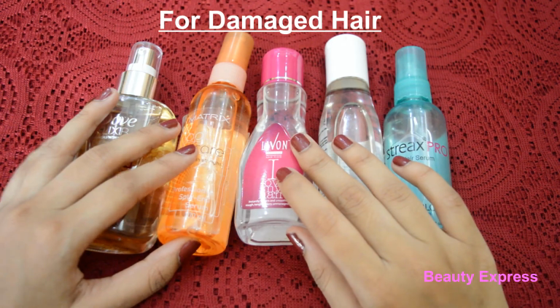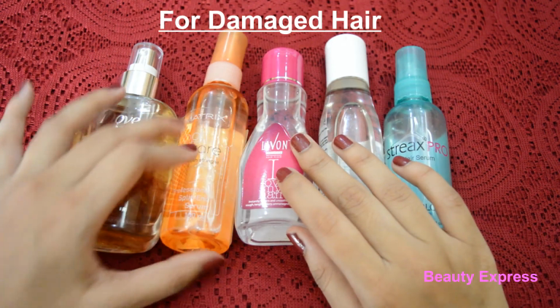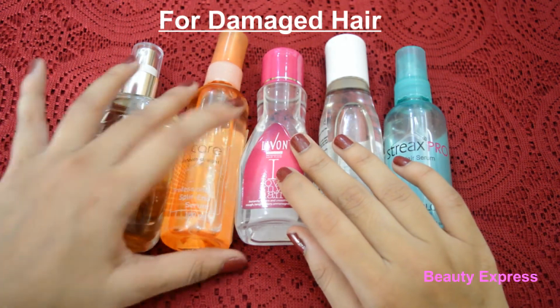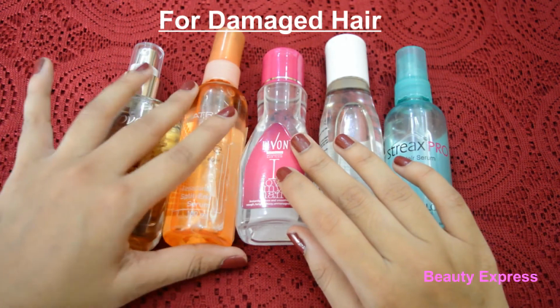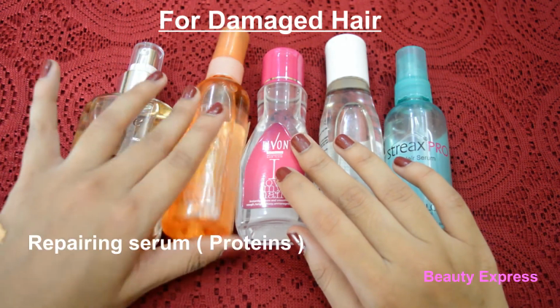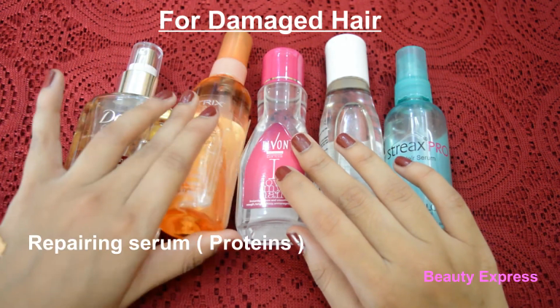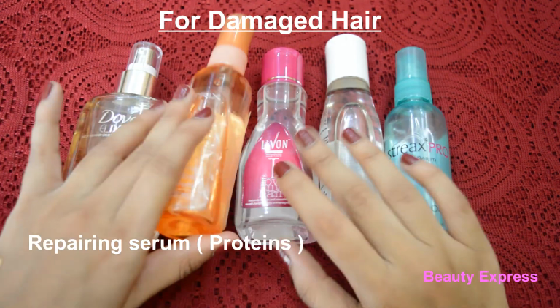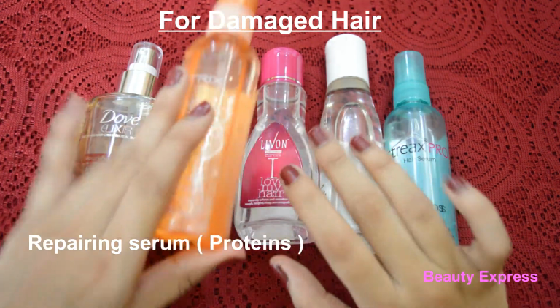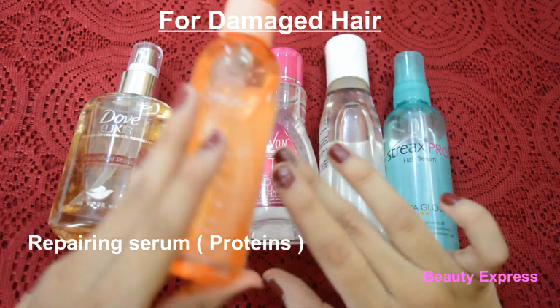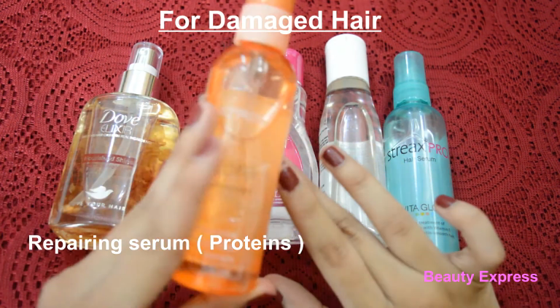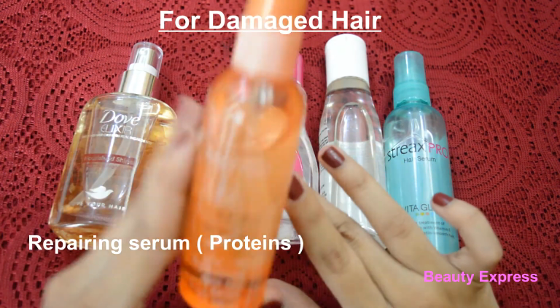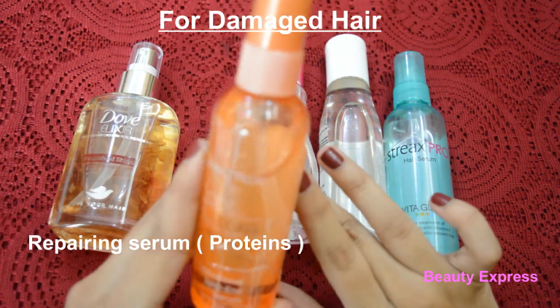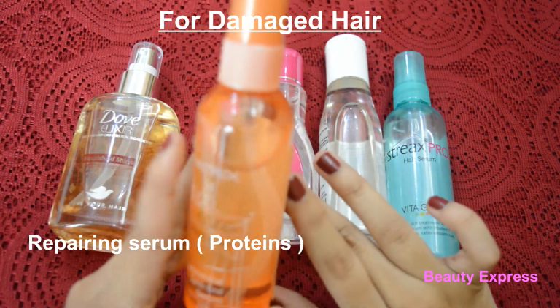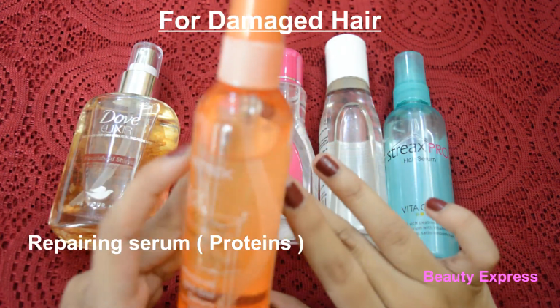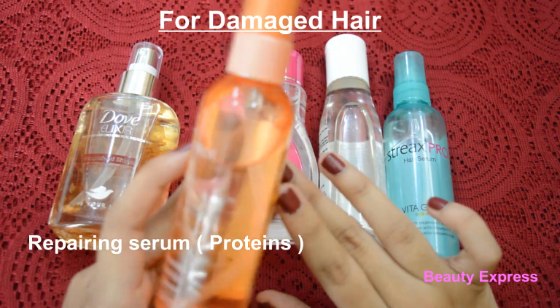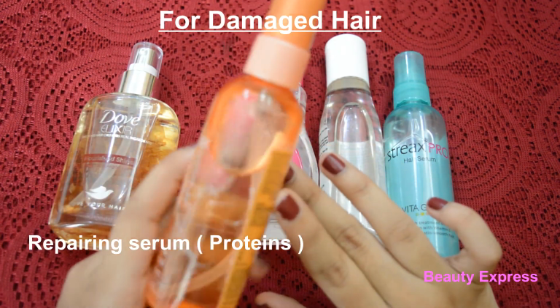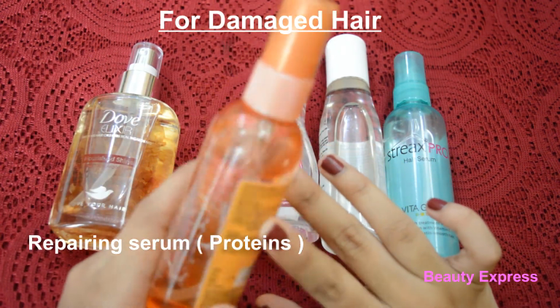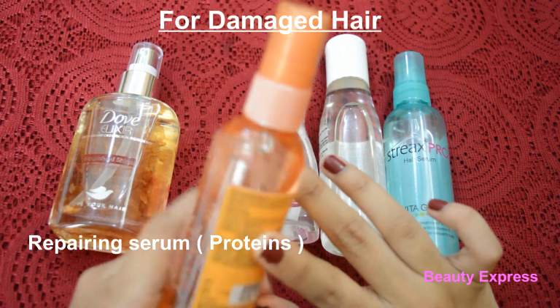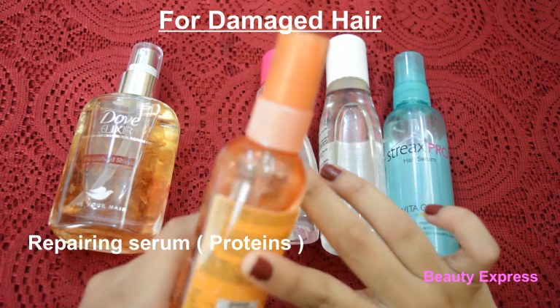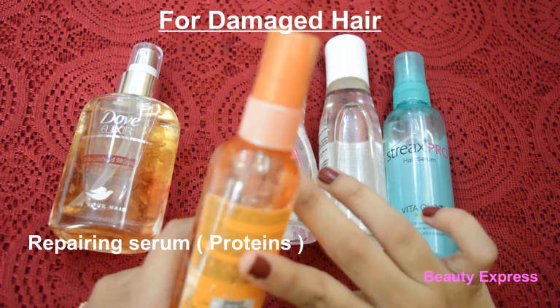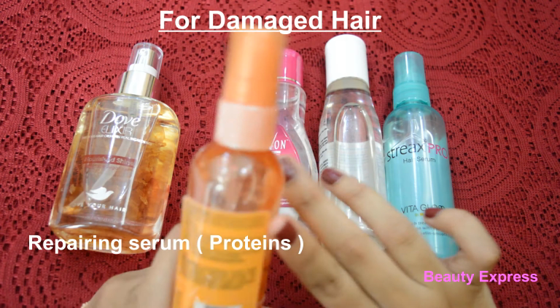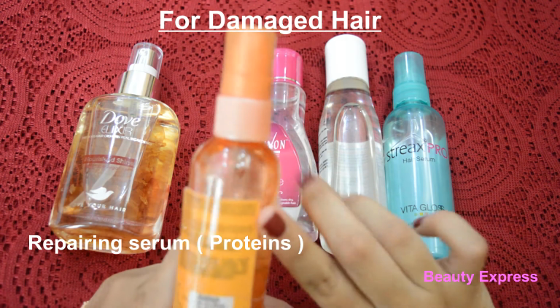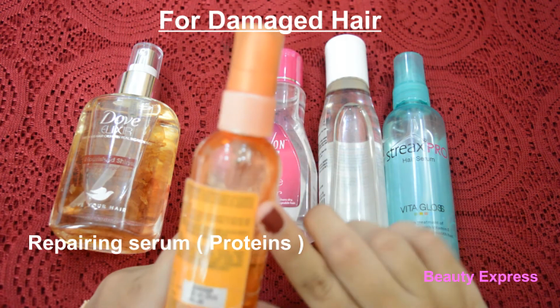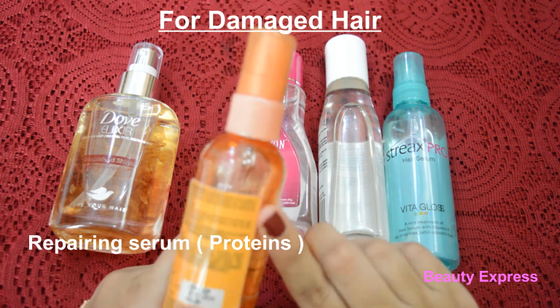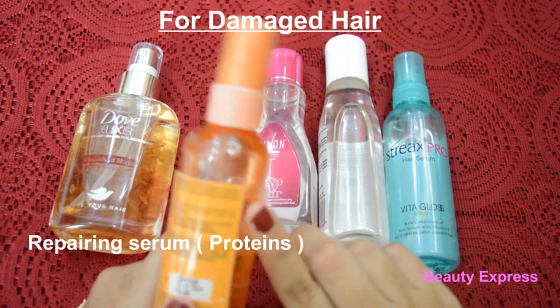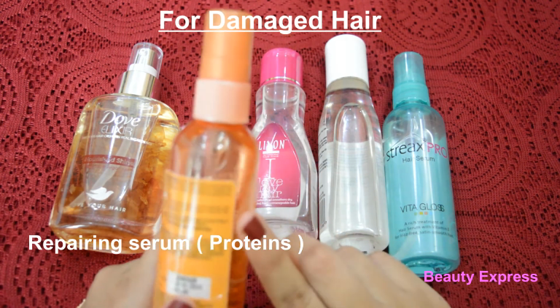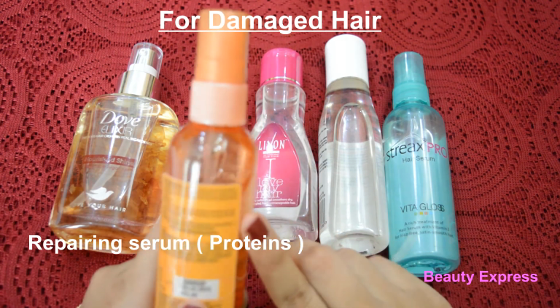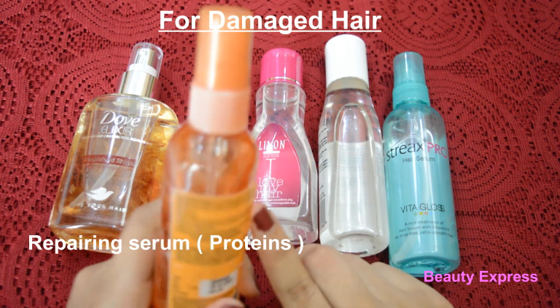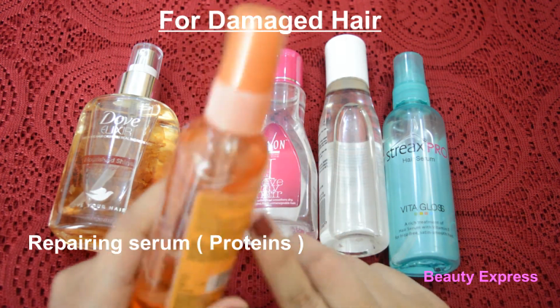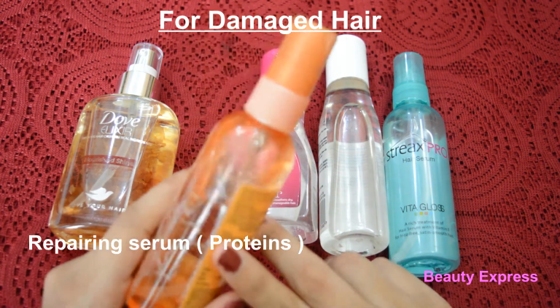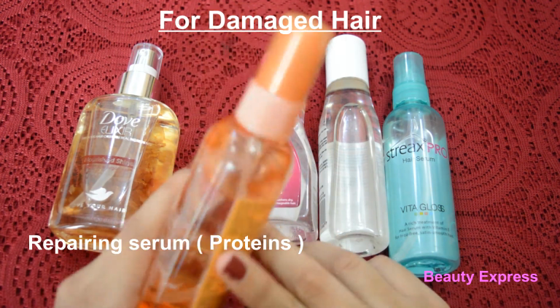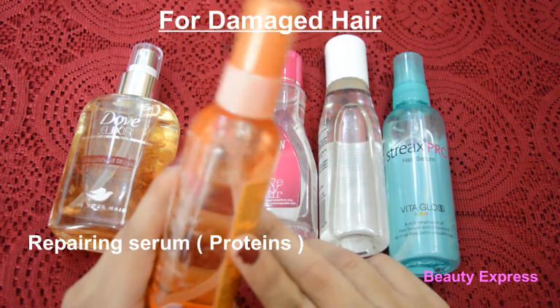Dimethicone is a silicone-based lubricating and conditioning agent. It helps to reduce frizziness. If your hair is damaged, then focus on repairing hair serums that are highly composed of proteins — it helps to bring back your hair health.